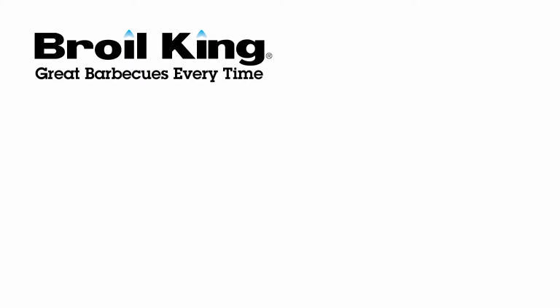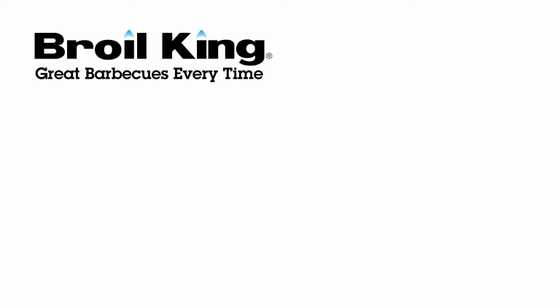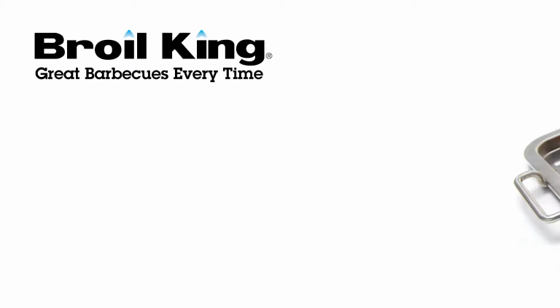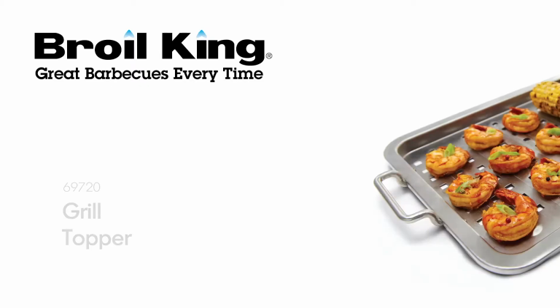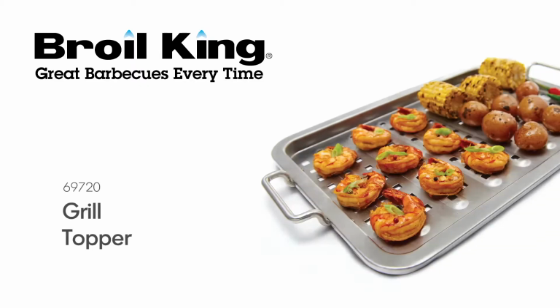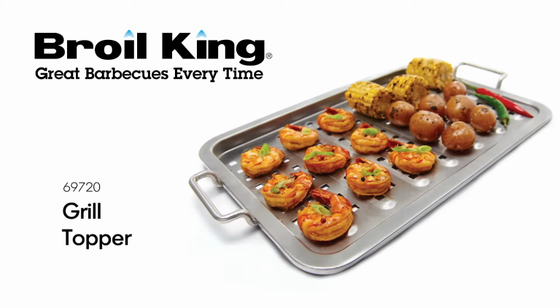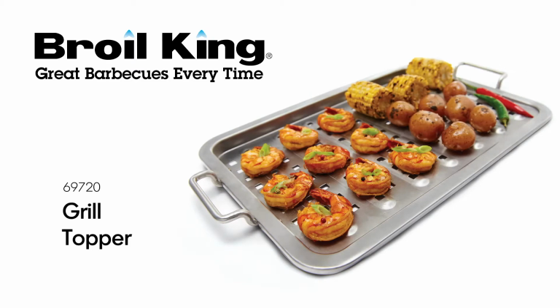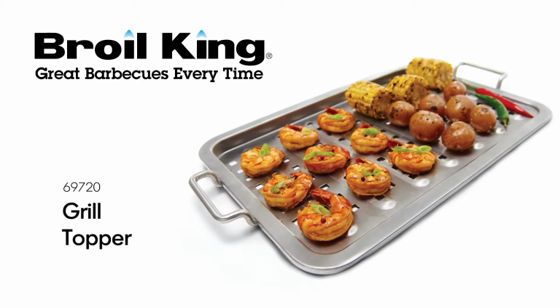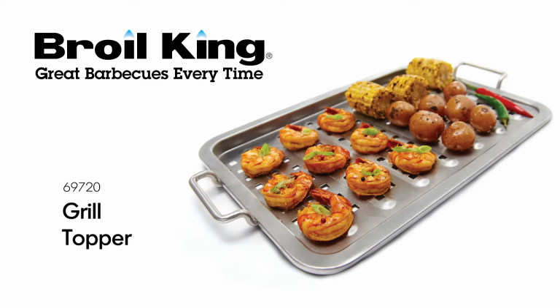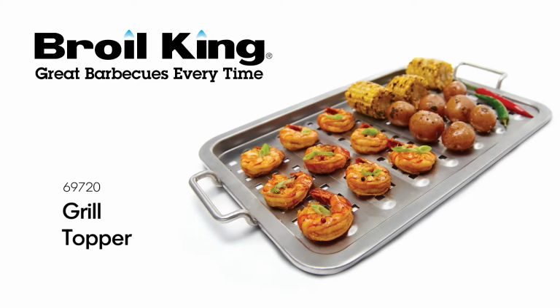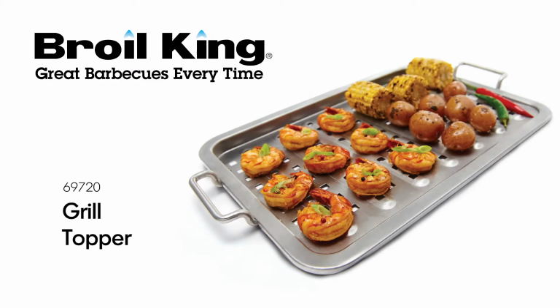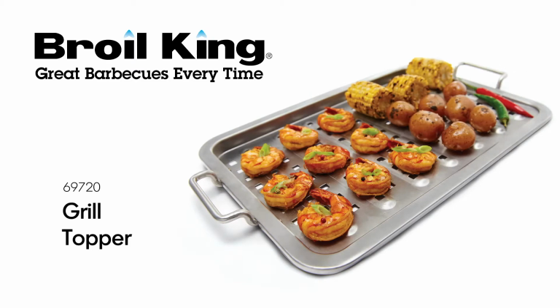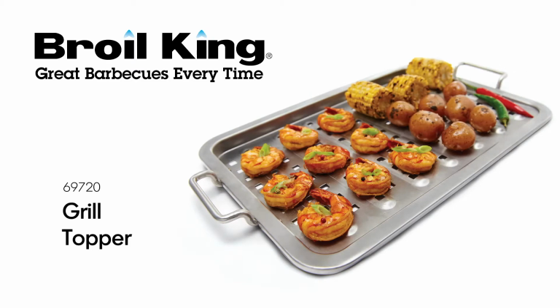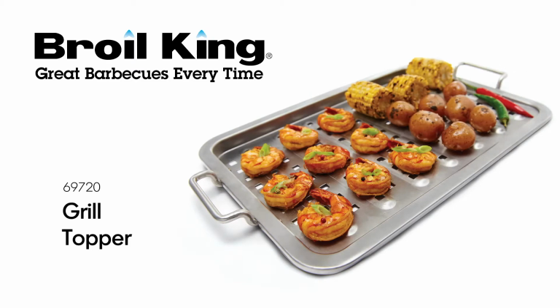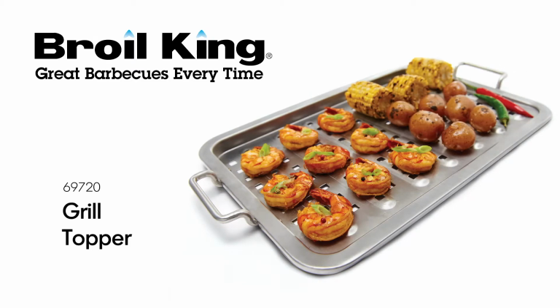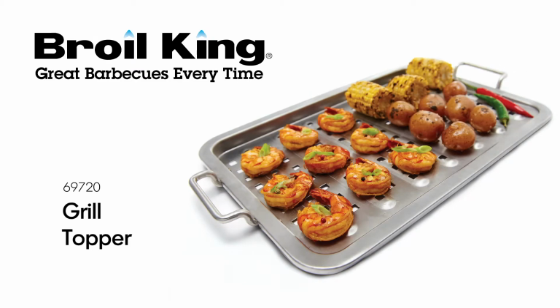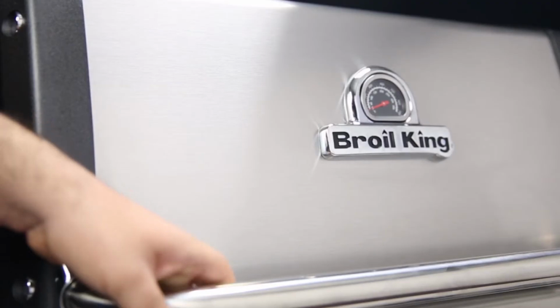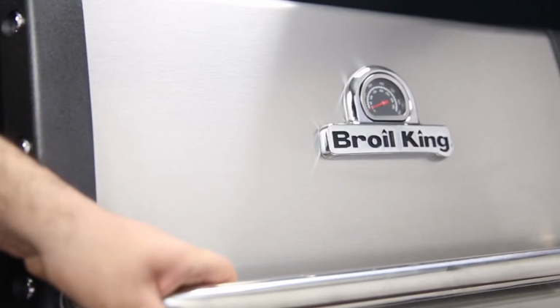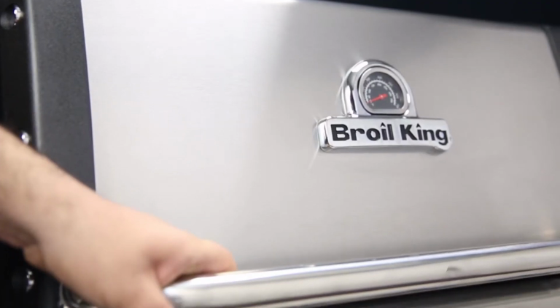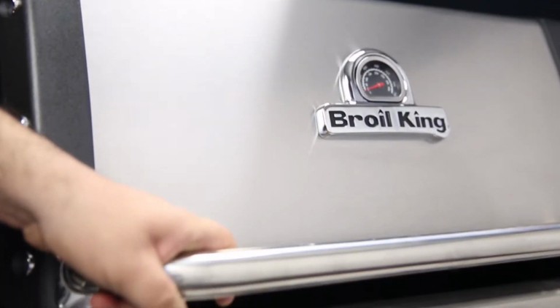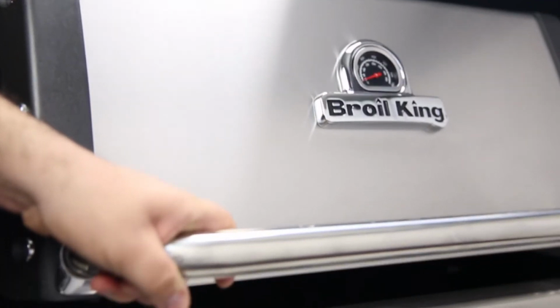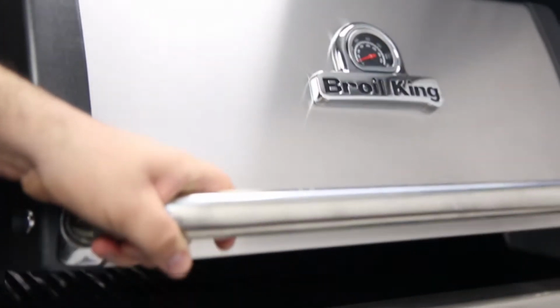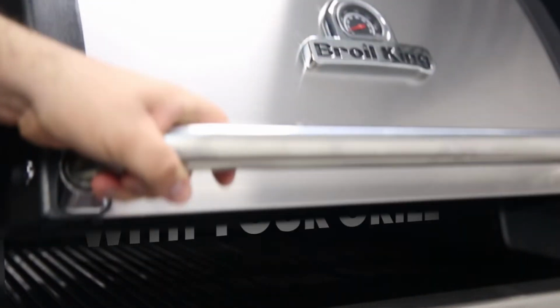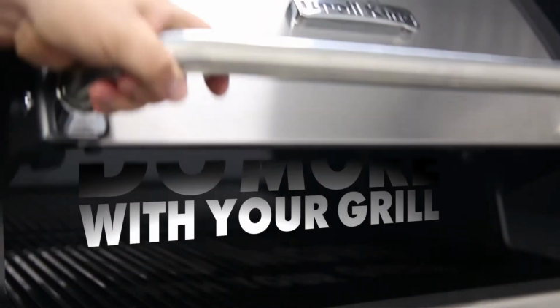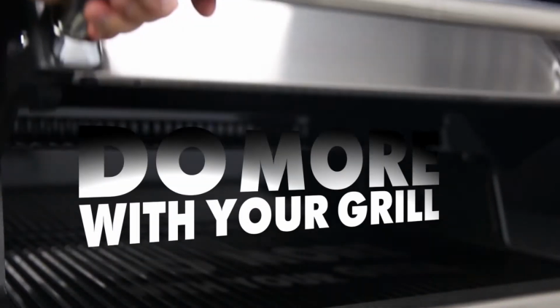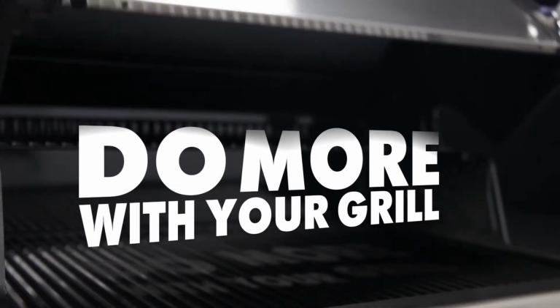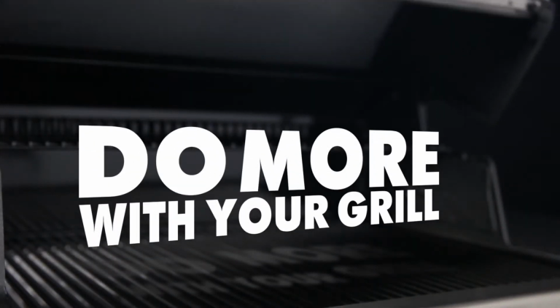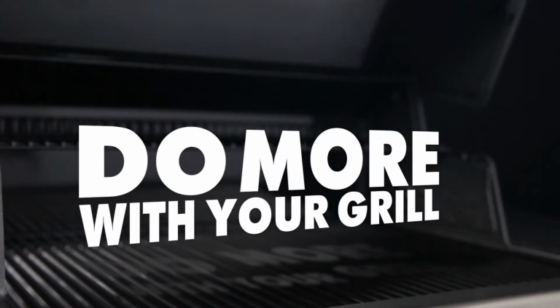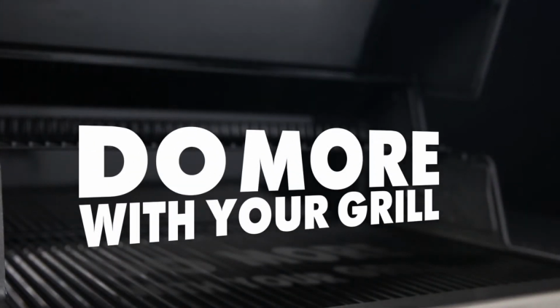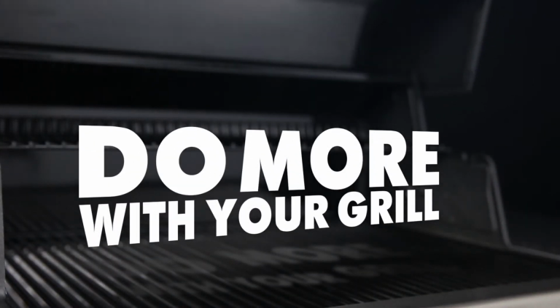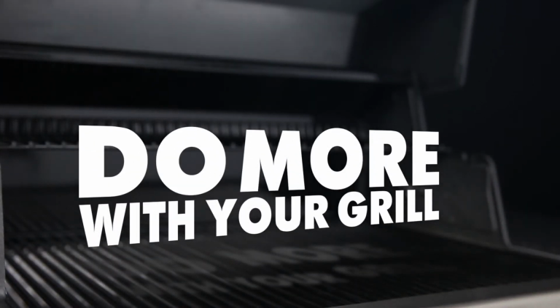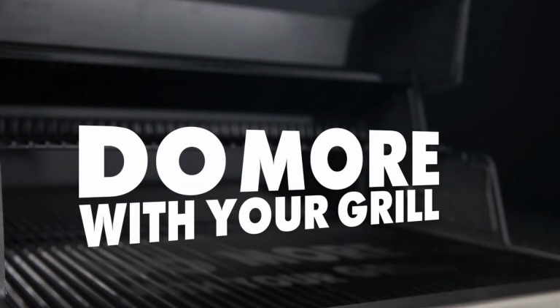The Broilking Grill Topper. Broilking — do more with your grill.